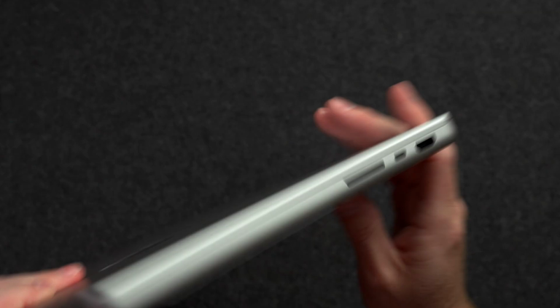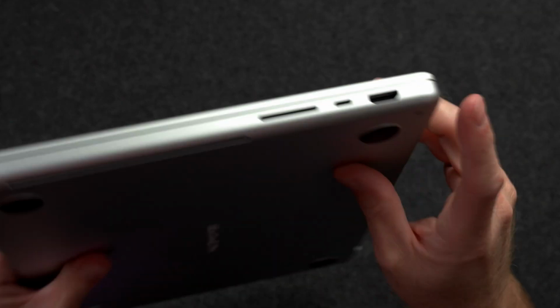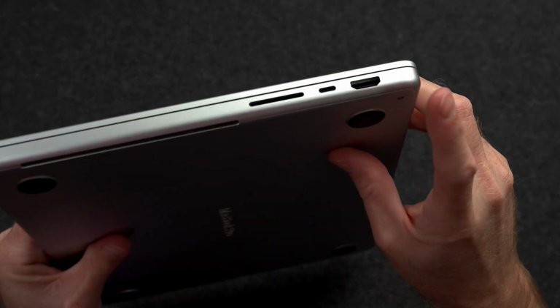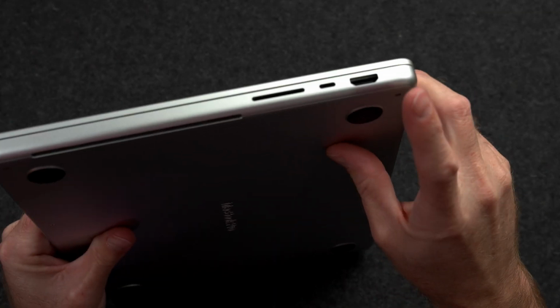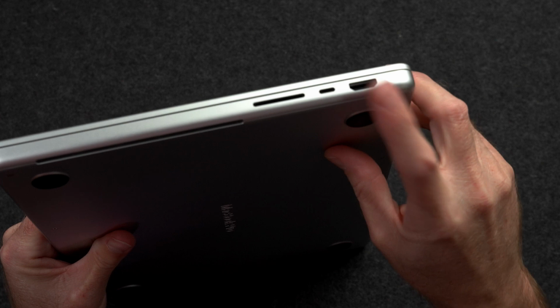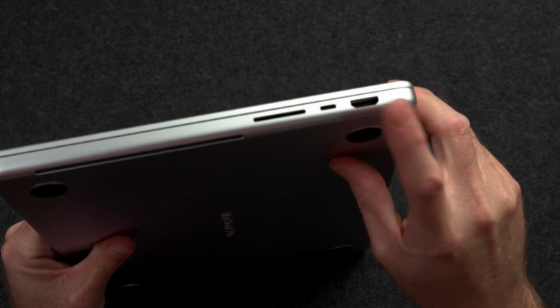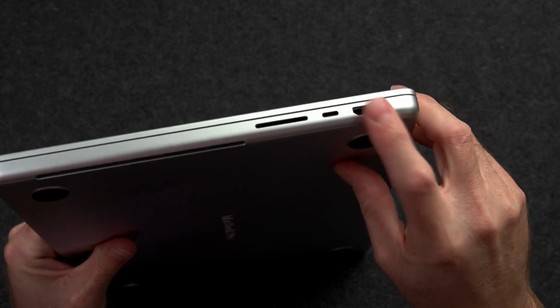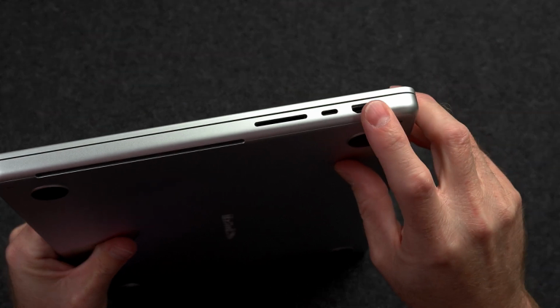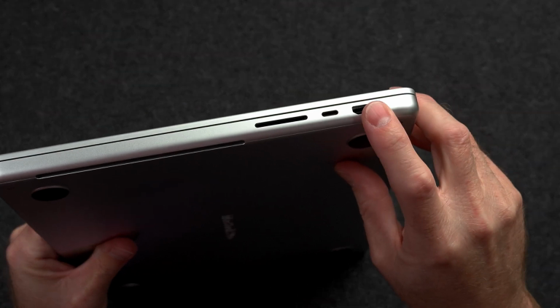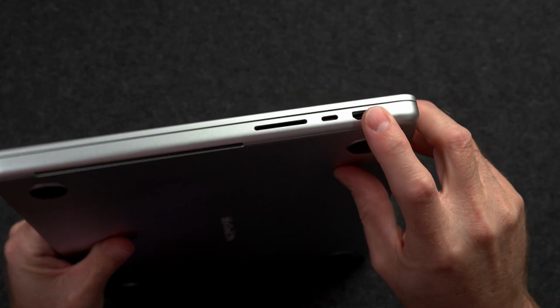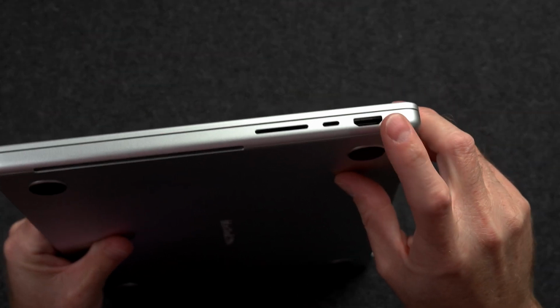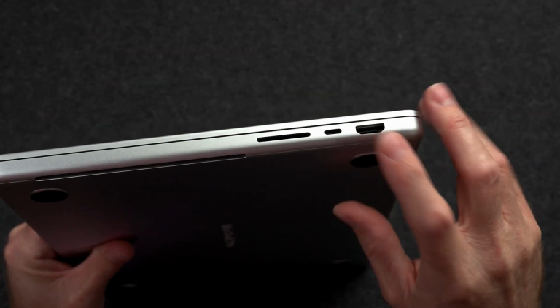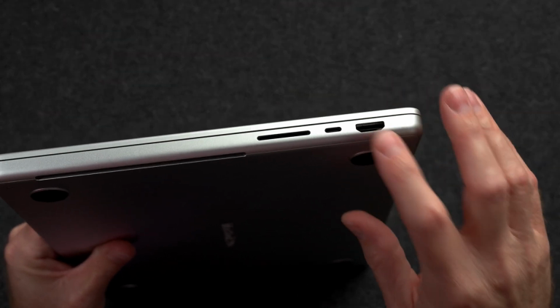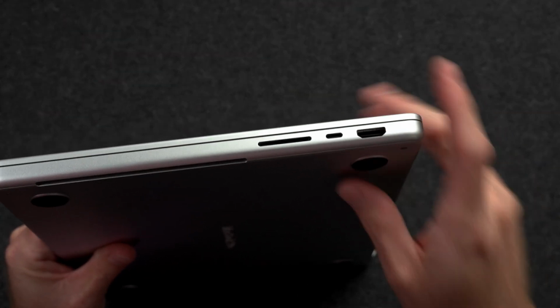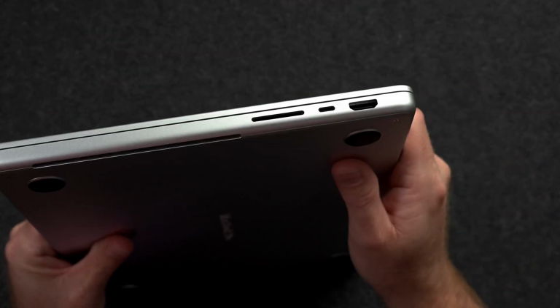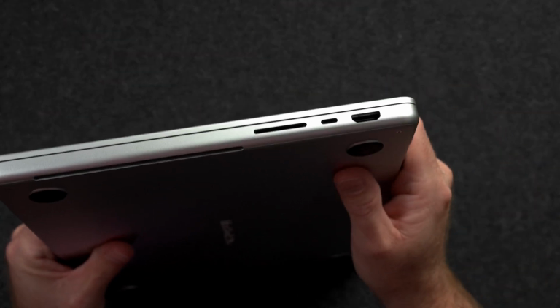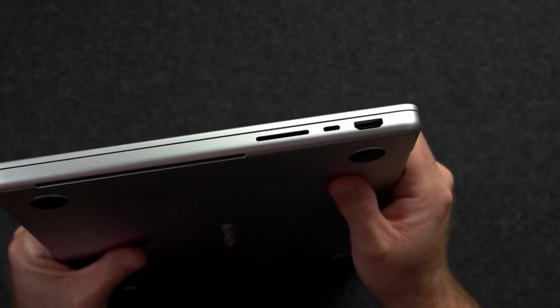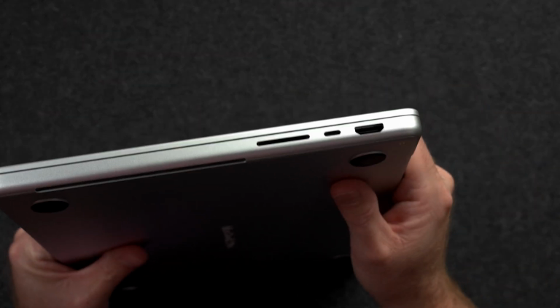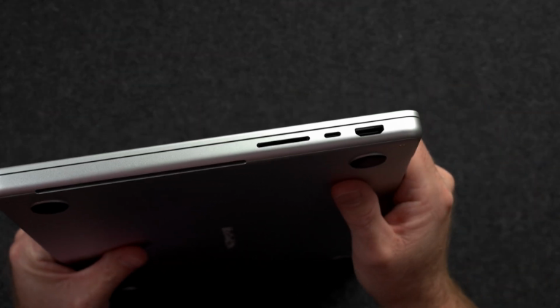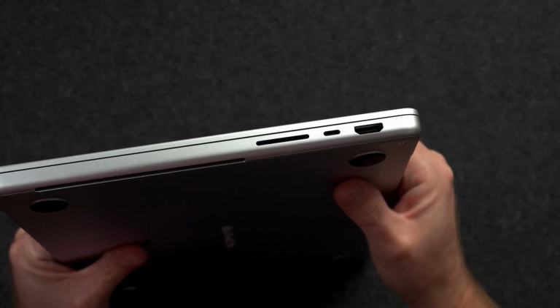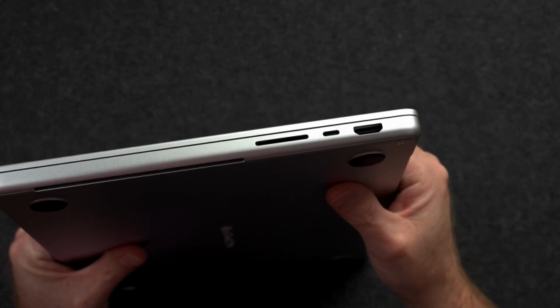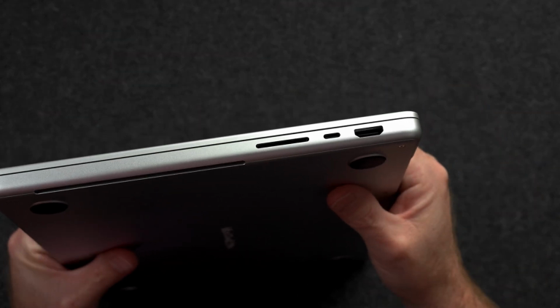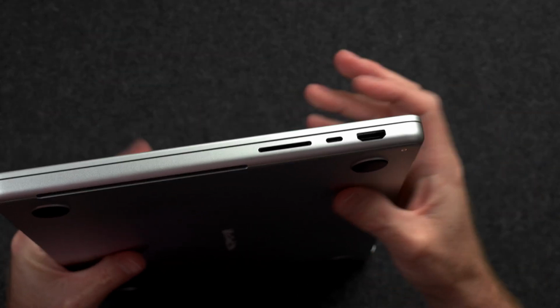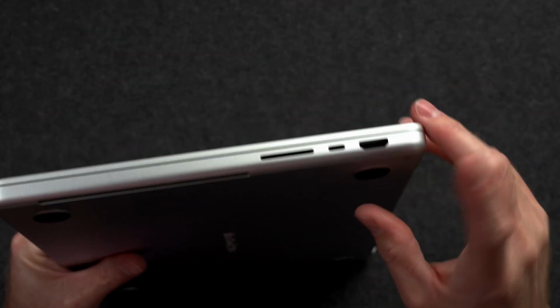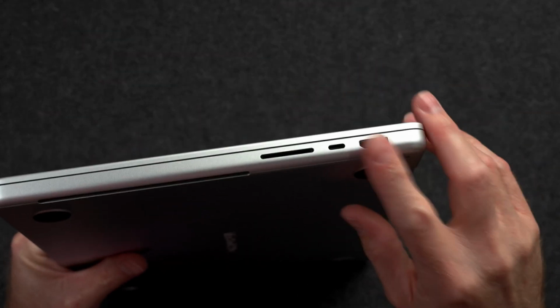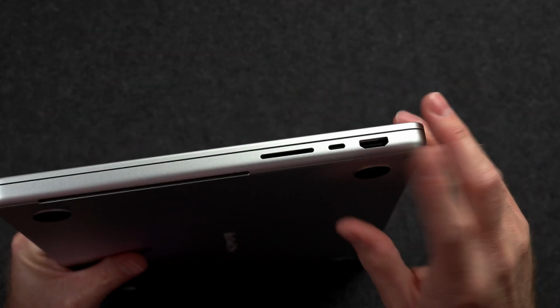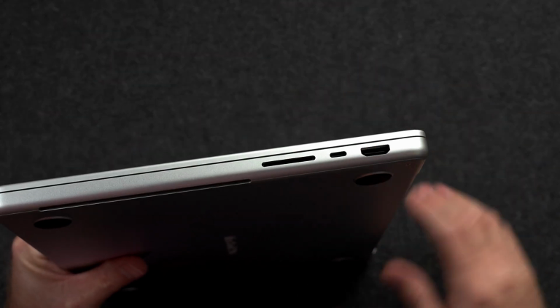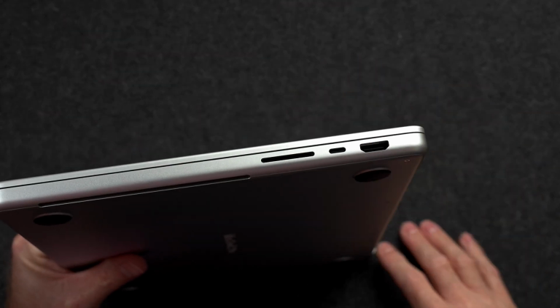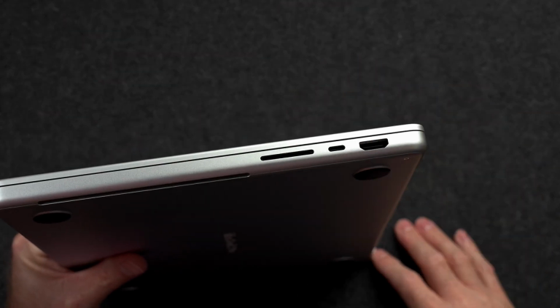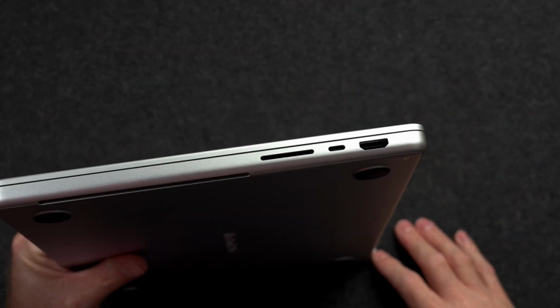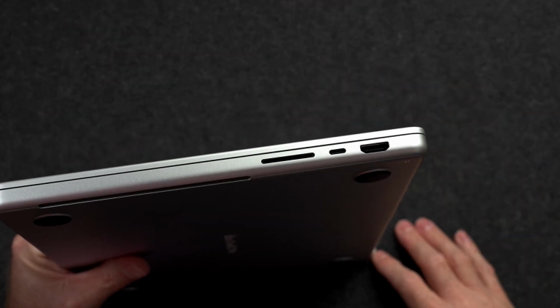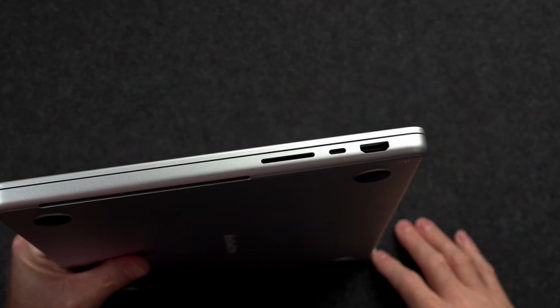I don't use the HDMI port often, but it can do up to 244Hz at 4K if that's something that you need.